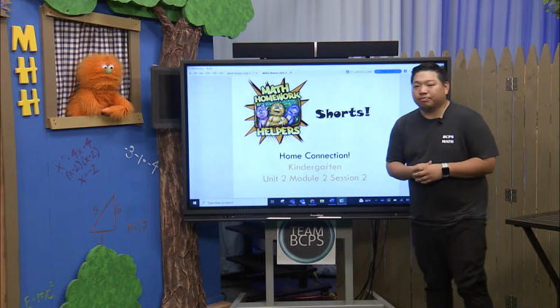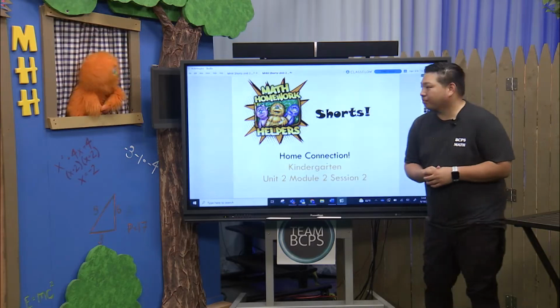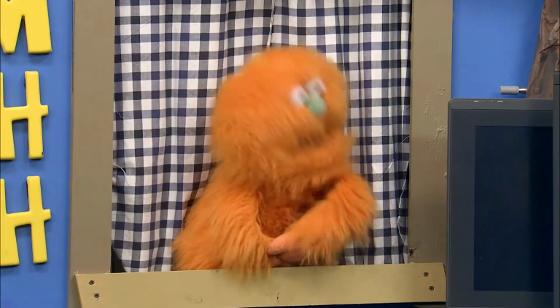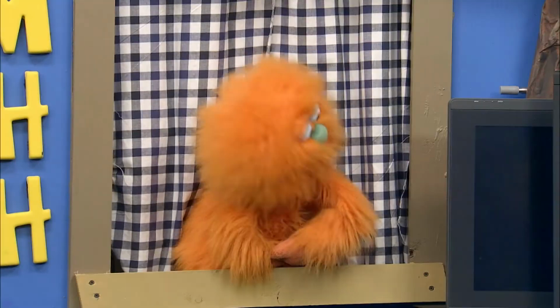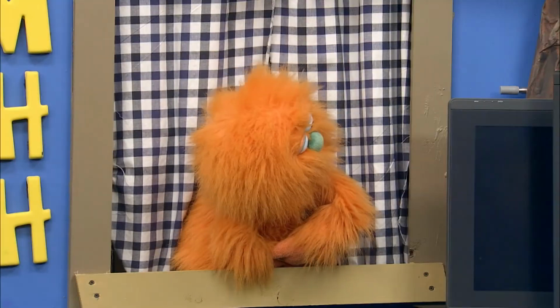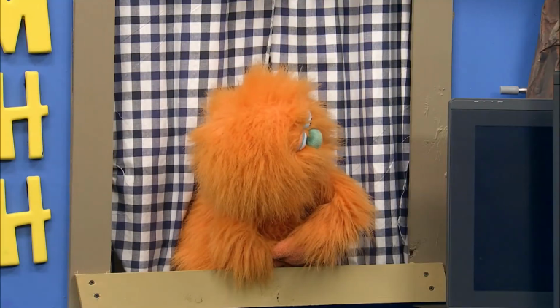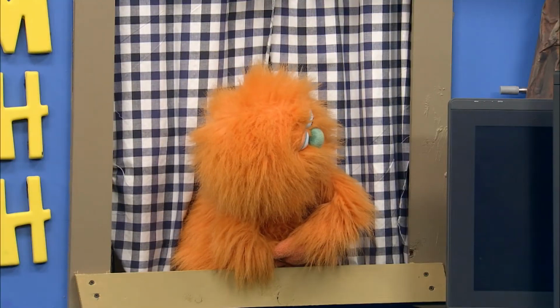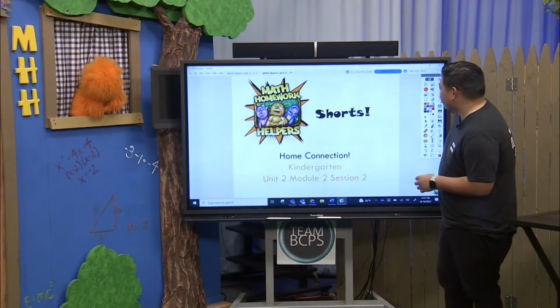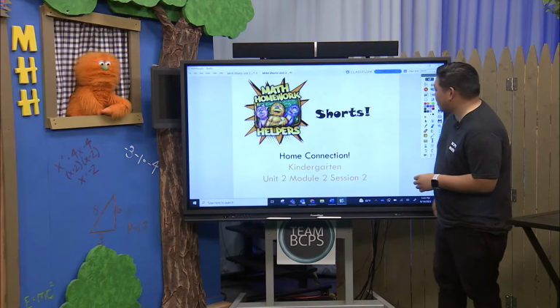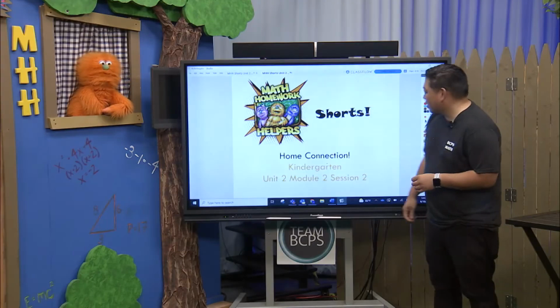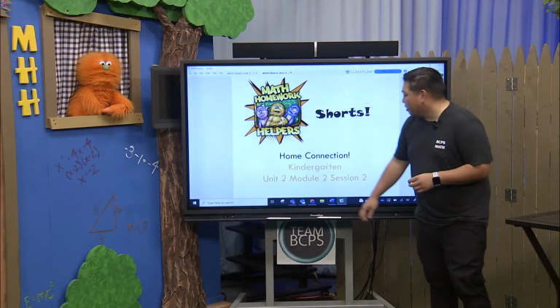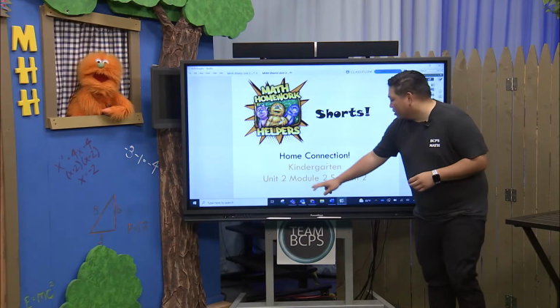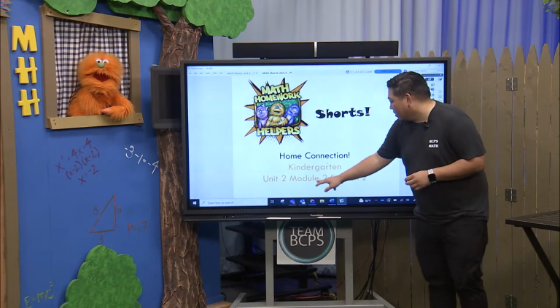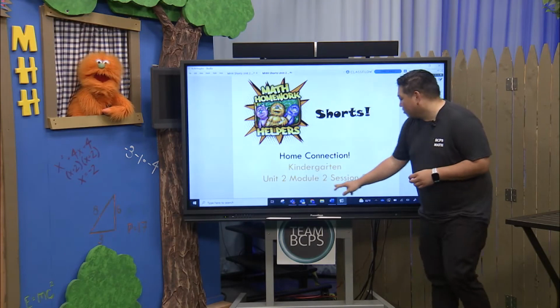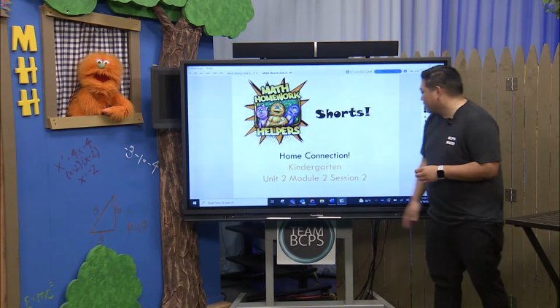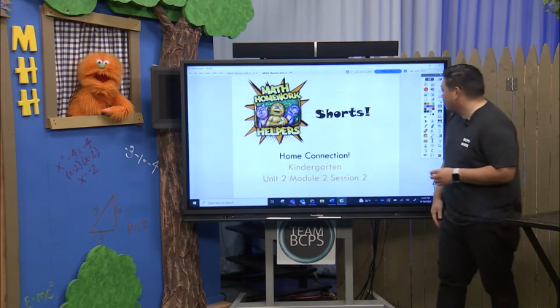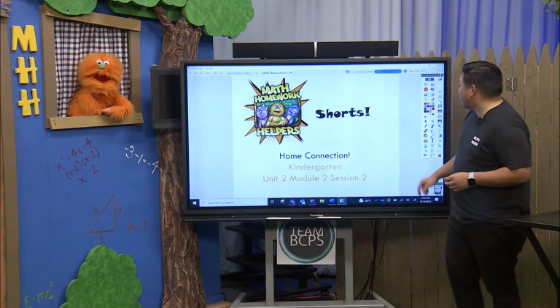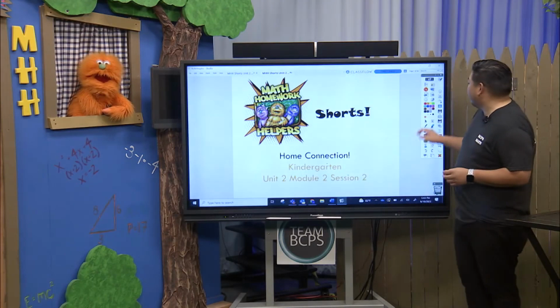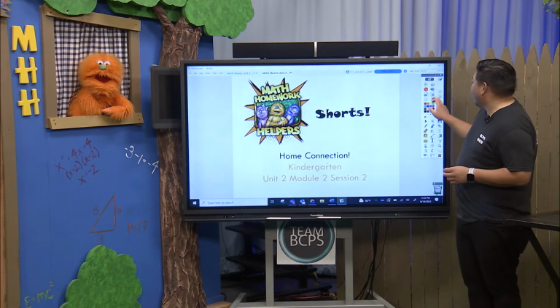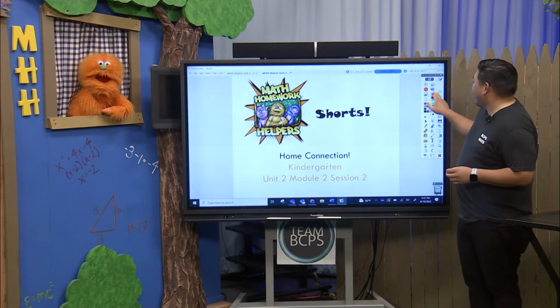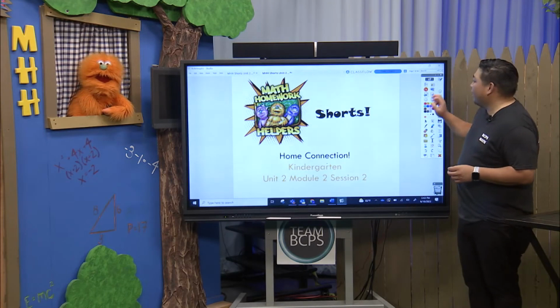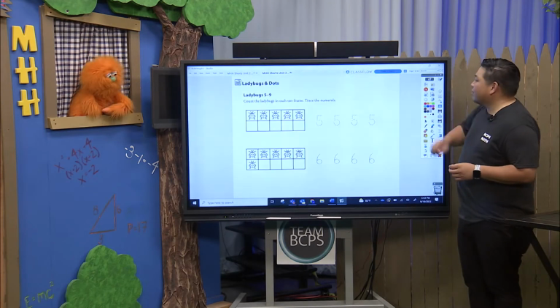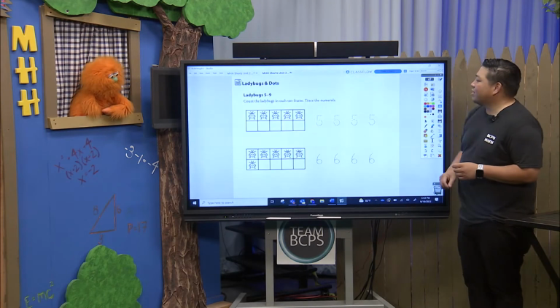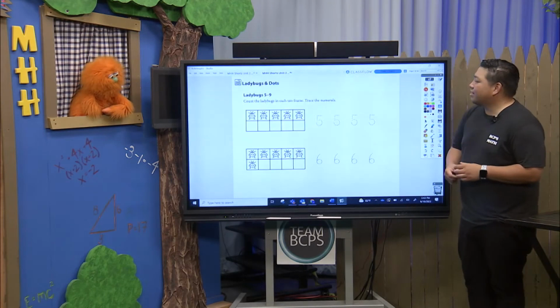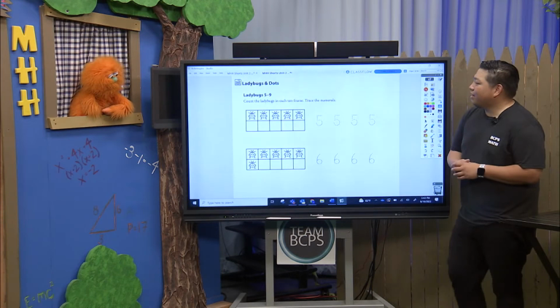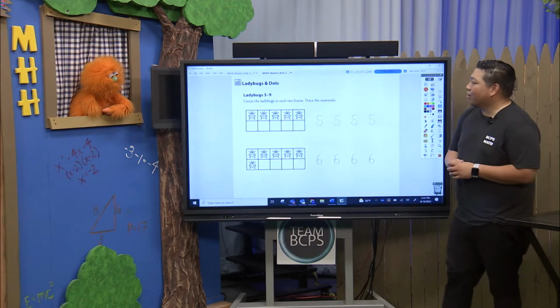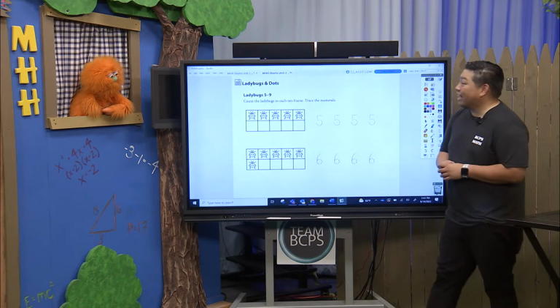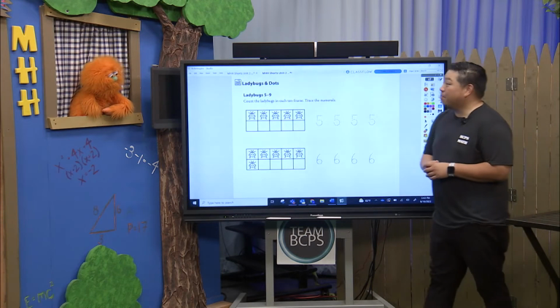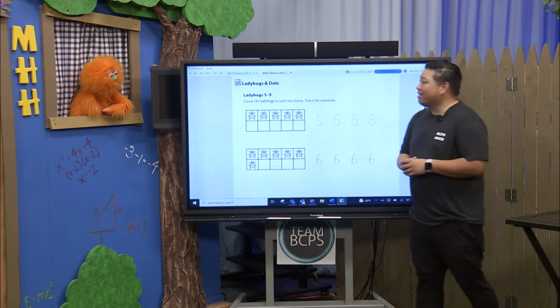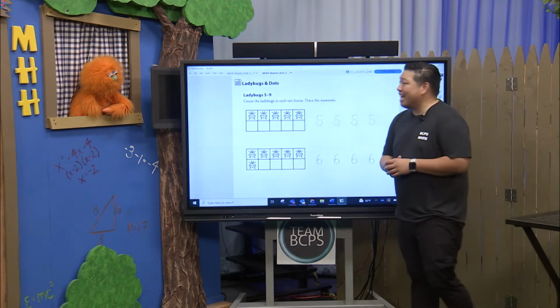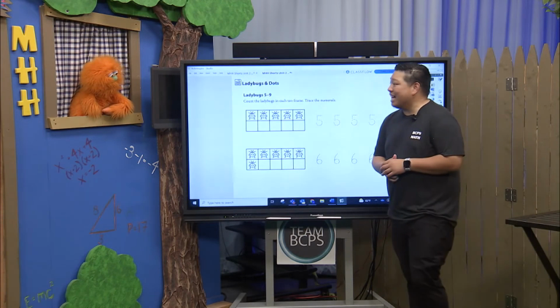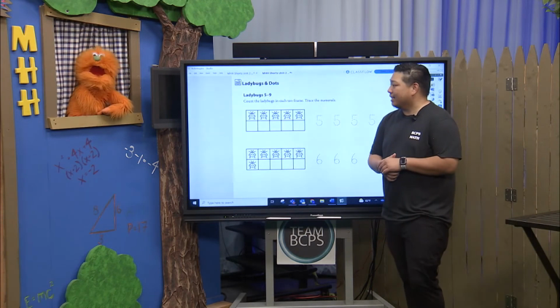Sounds good! Alright, so this is going to be Unit 2, Module 2, Session 2. And this first activity is called Ladybugs and Dots.